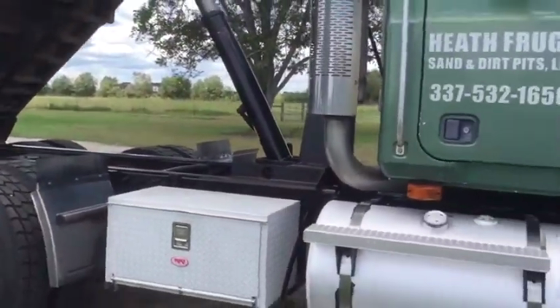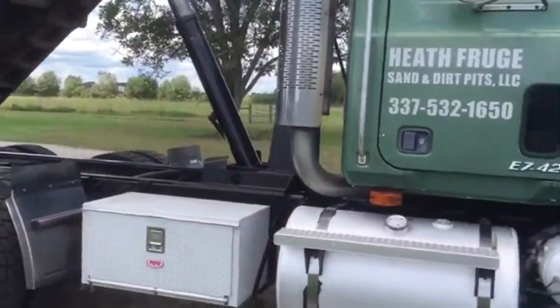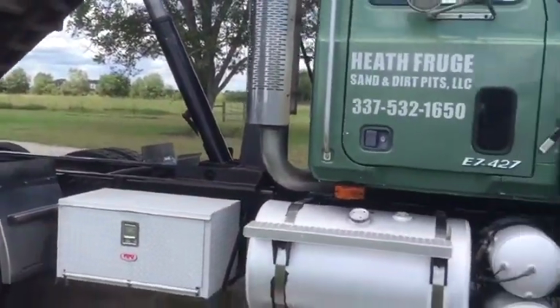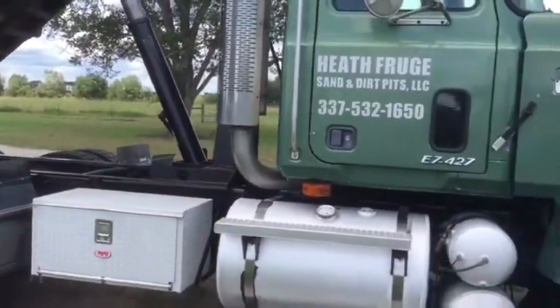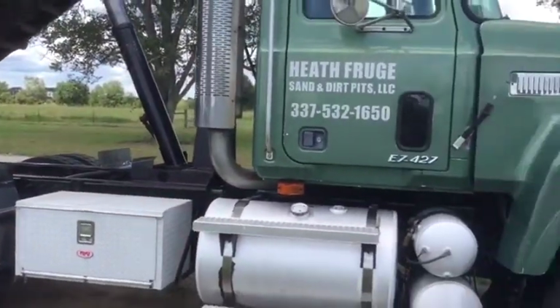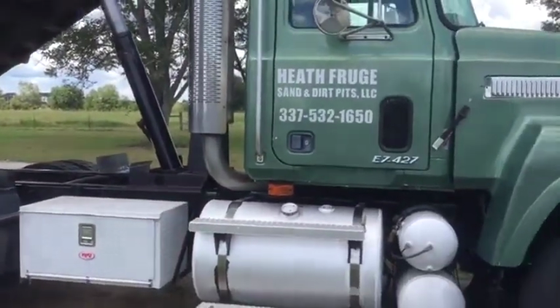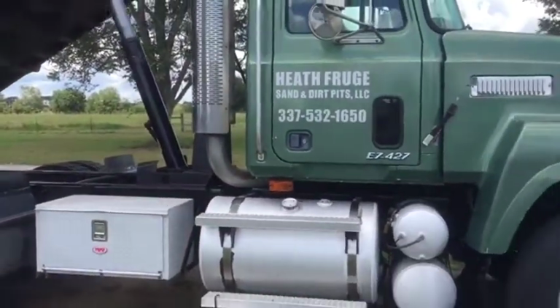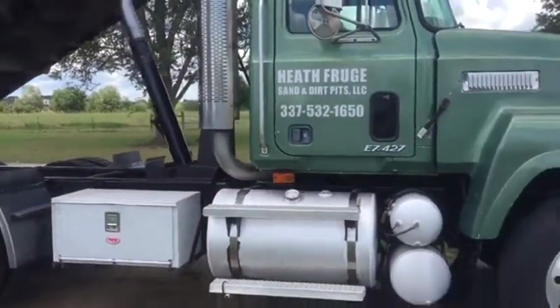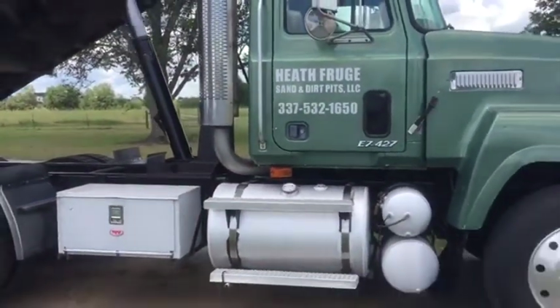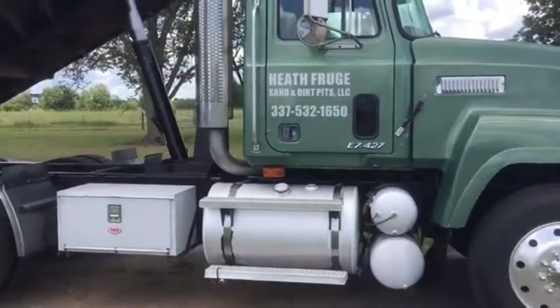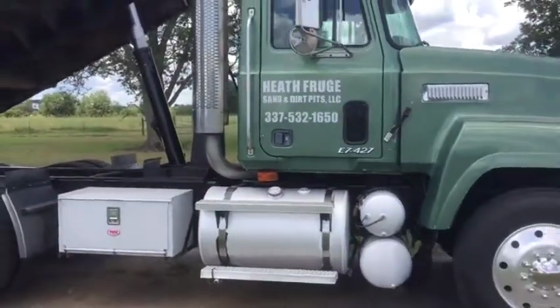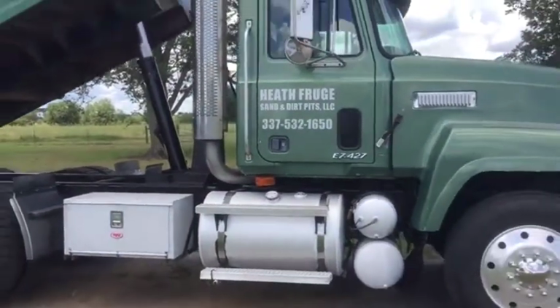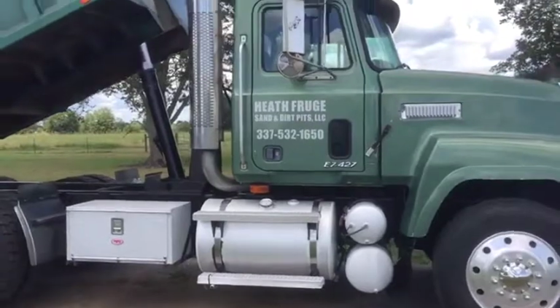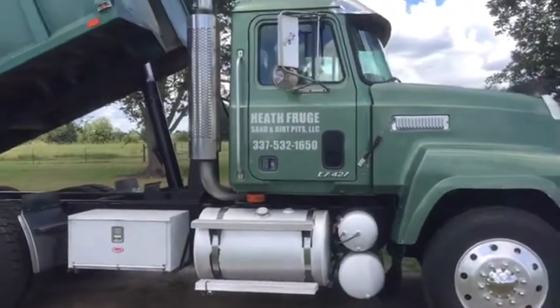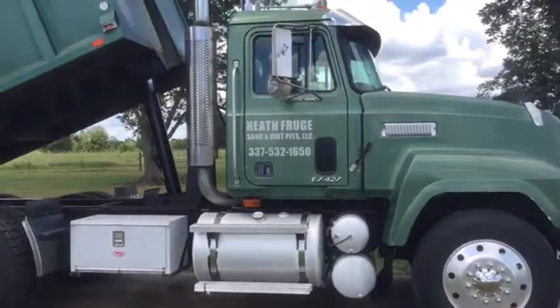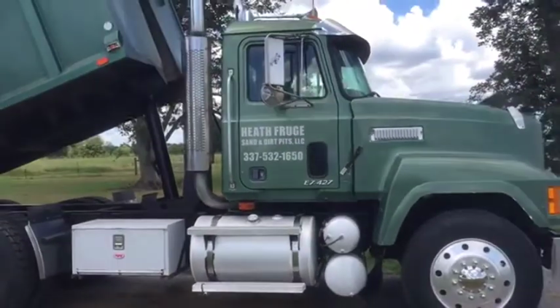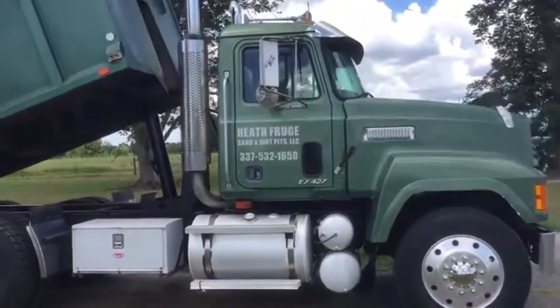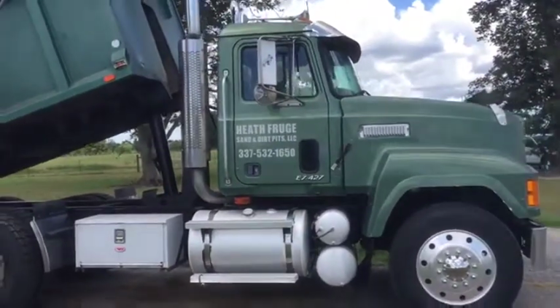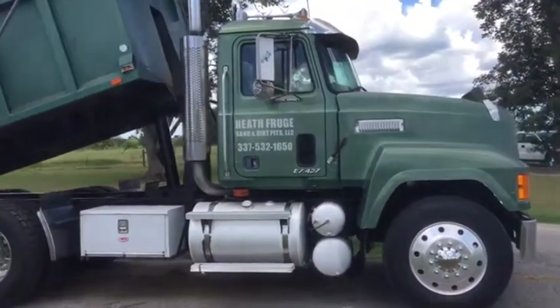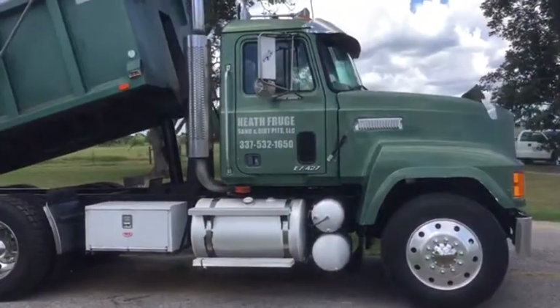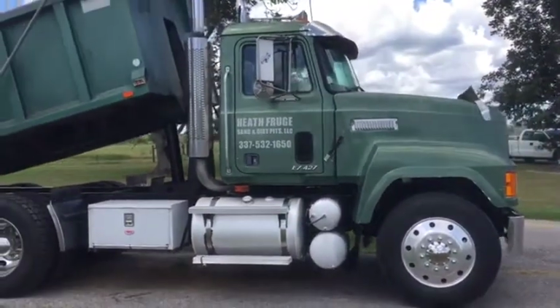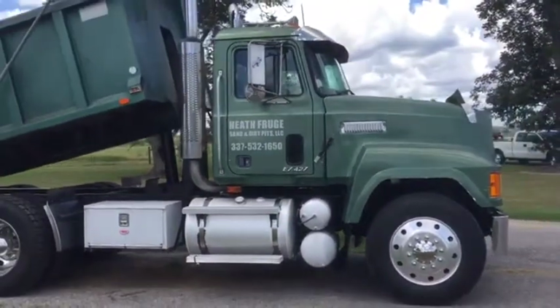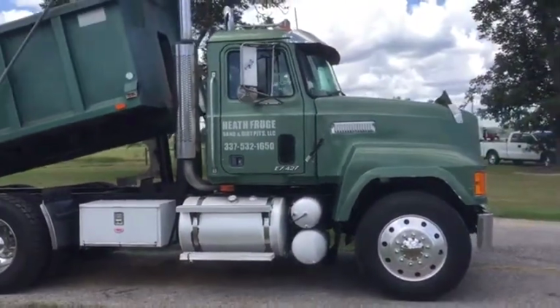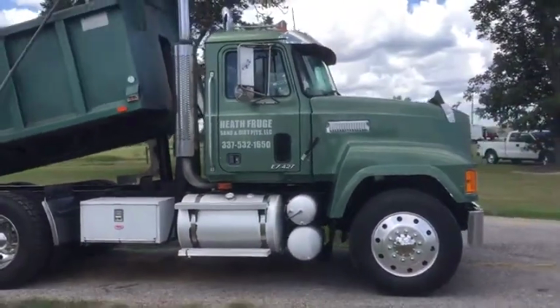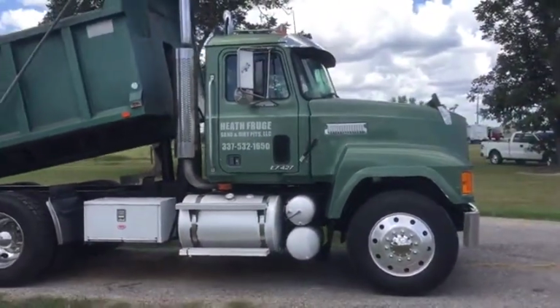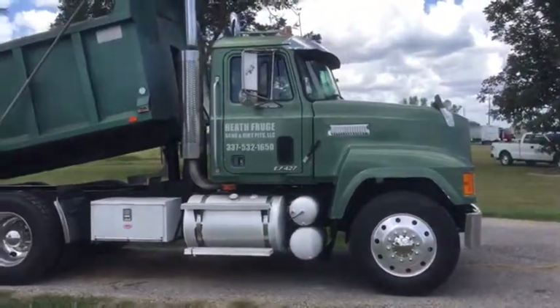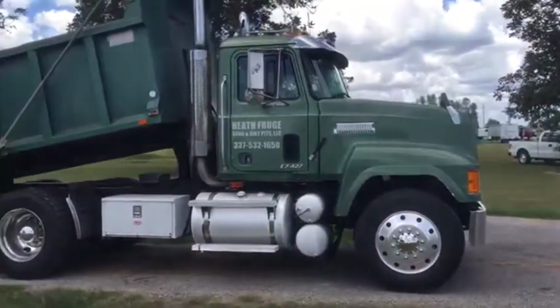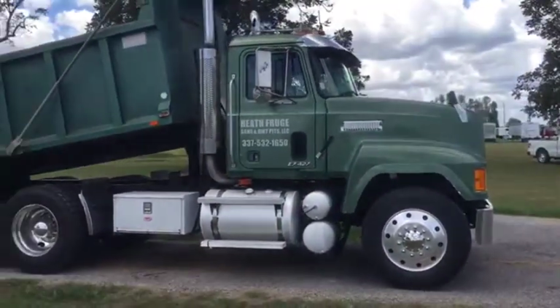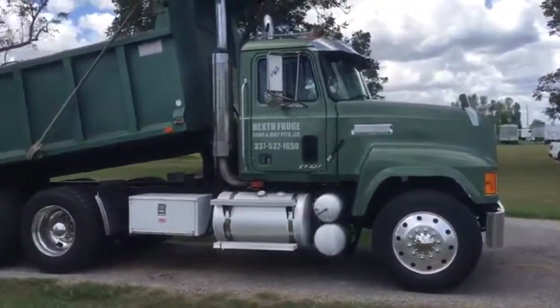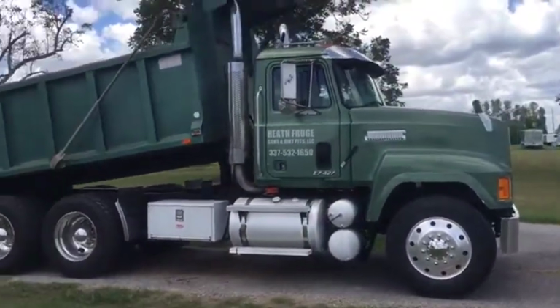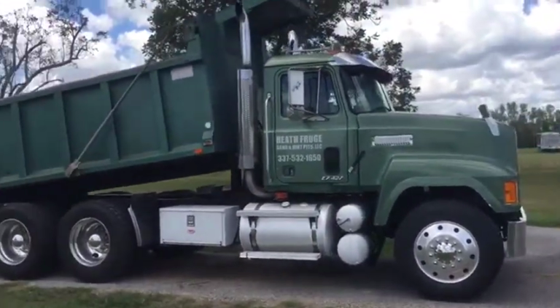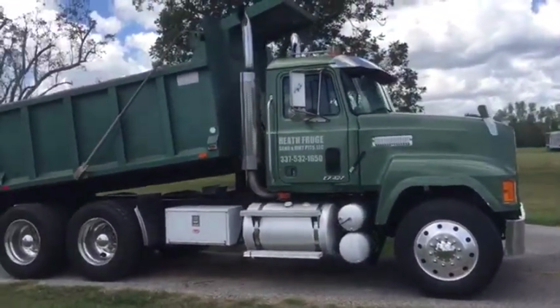These trucks have been owned by the same individual quite a while. He's taken time to maintain these trucks. When they broke, he fixed them correctly.